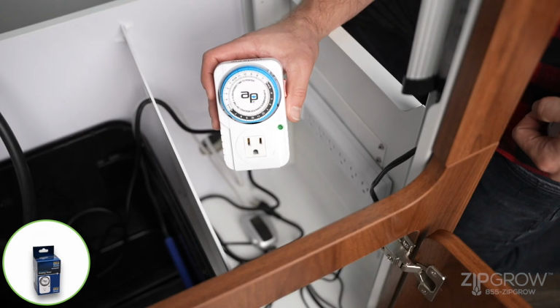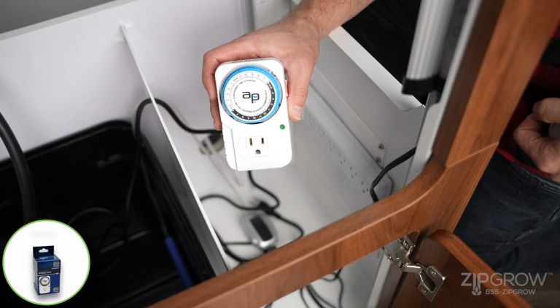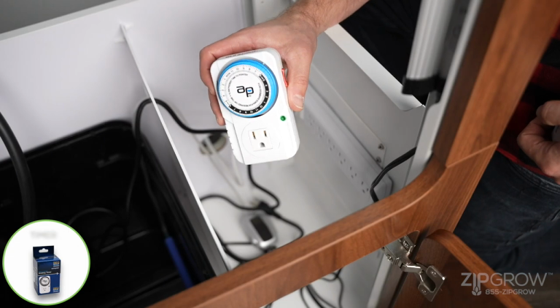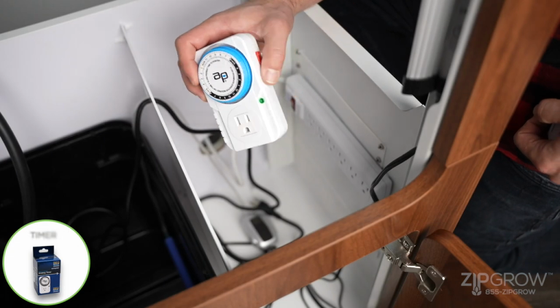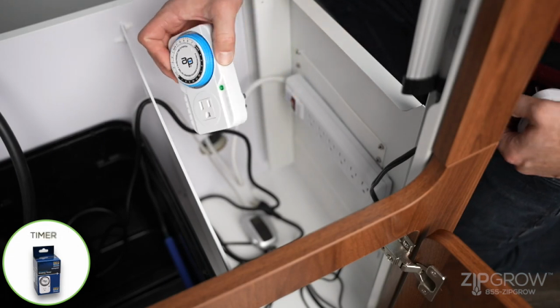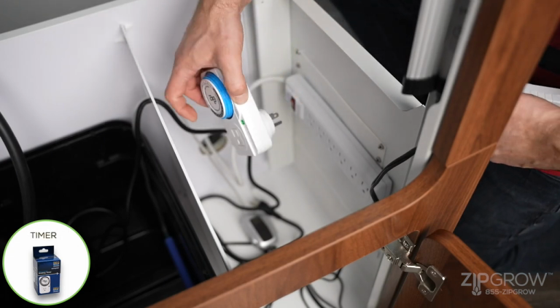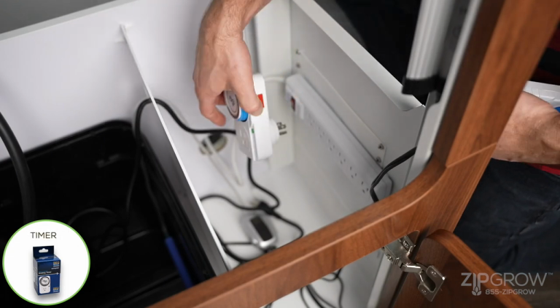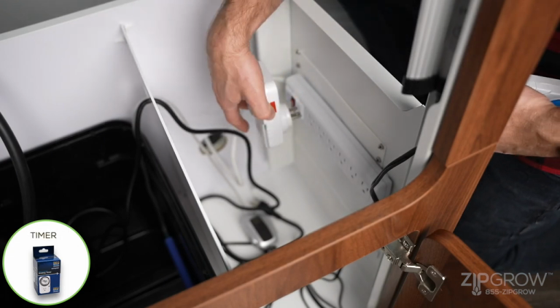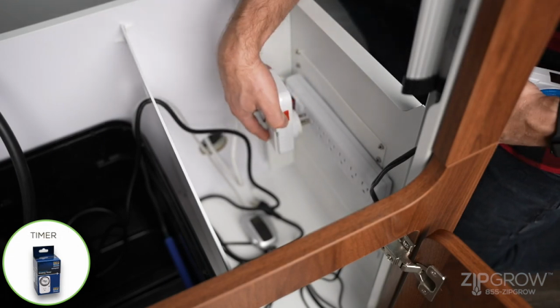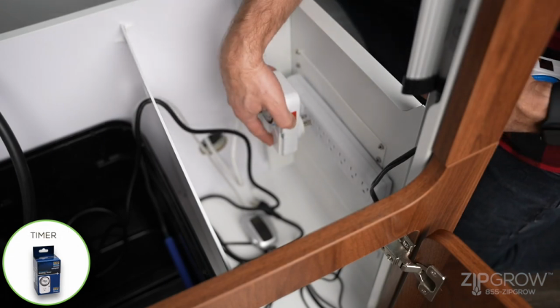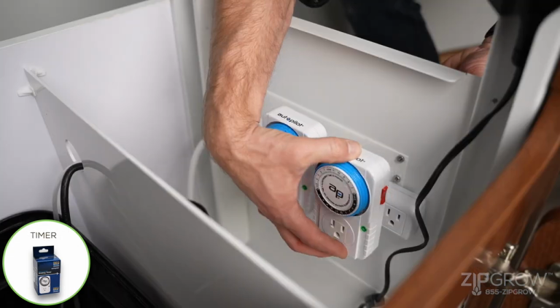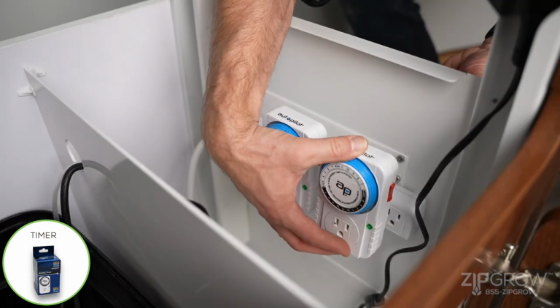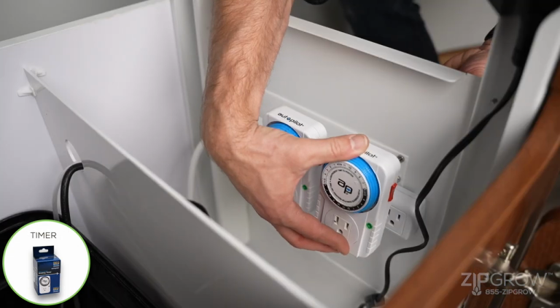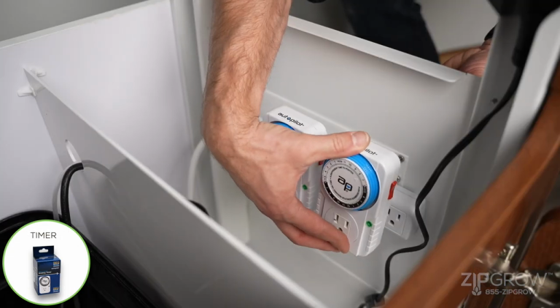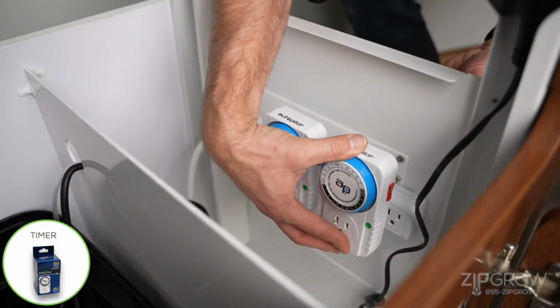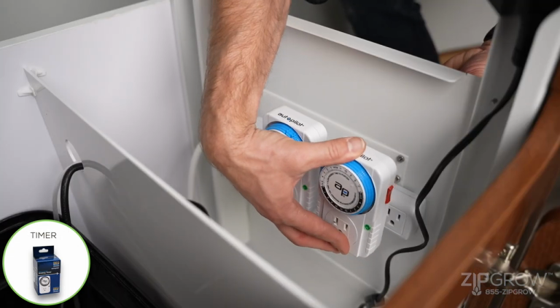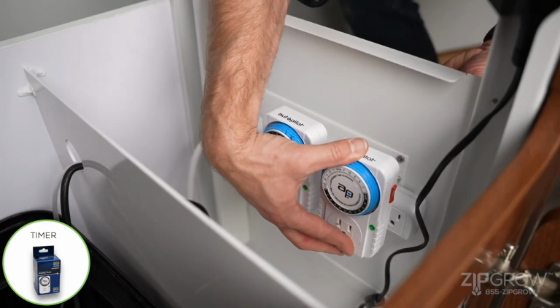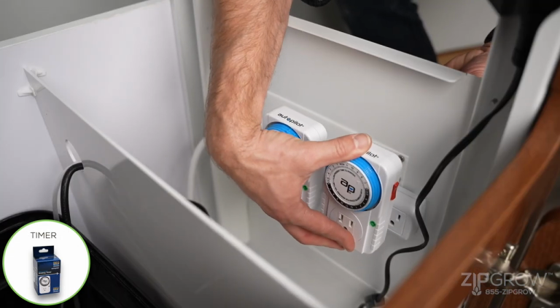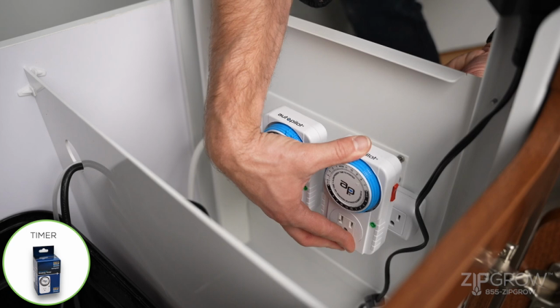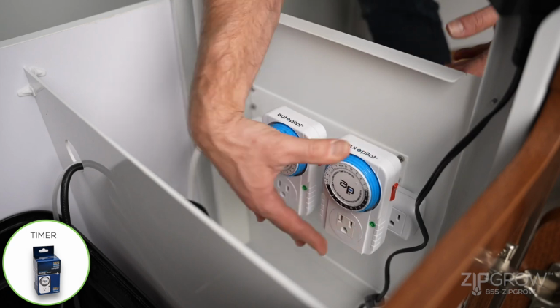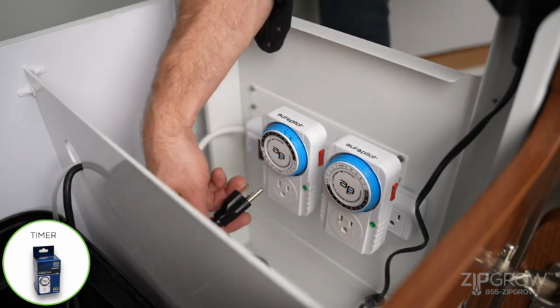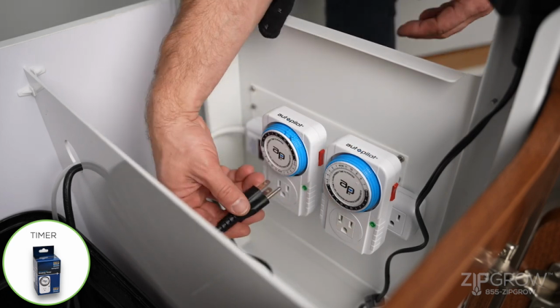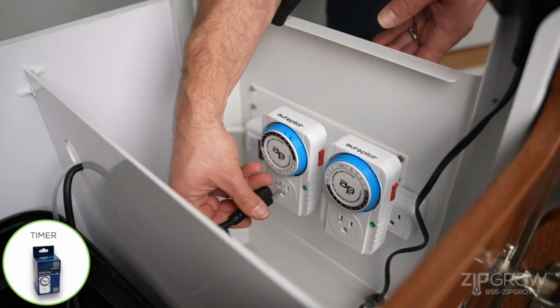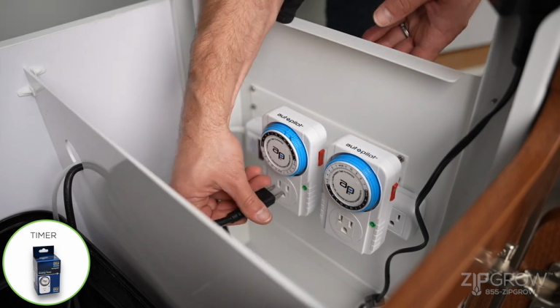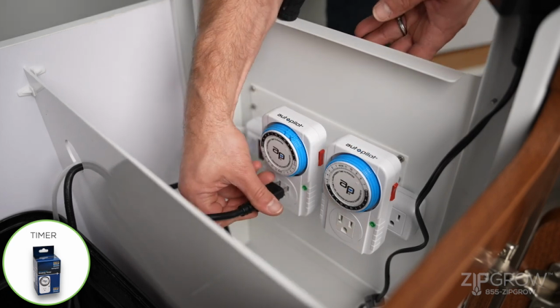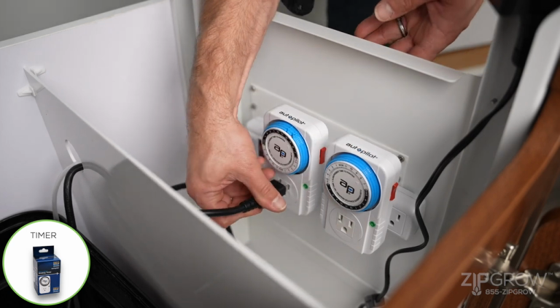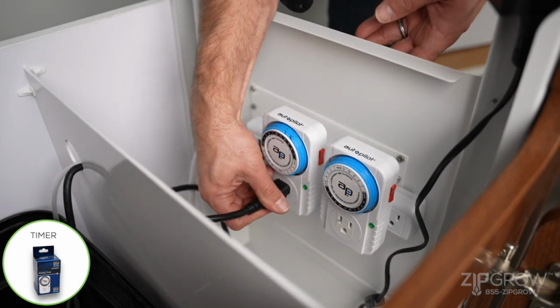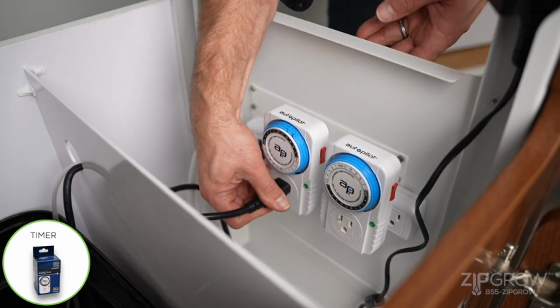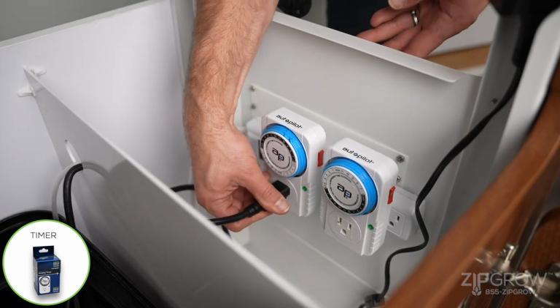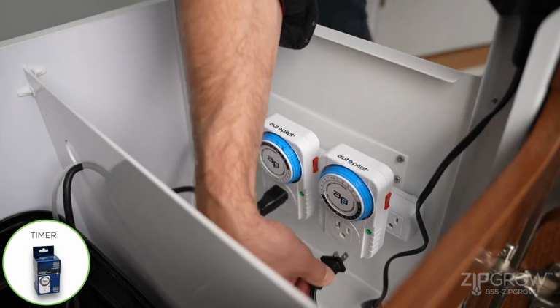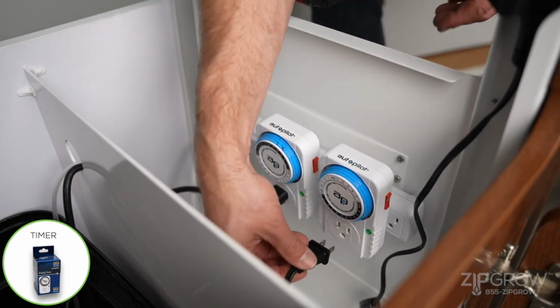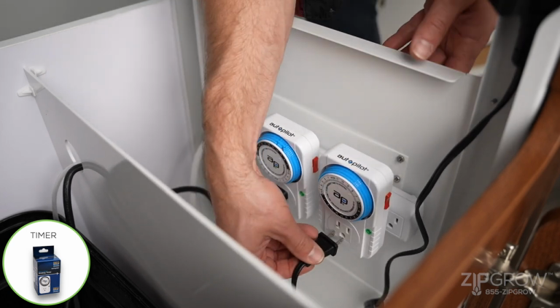Plug the included timers into the power bar. Then plug the LEDs and the pump into their respective timer.